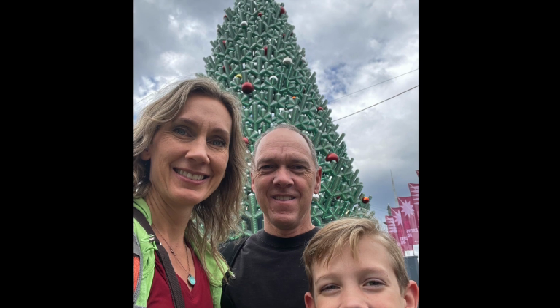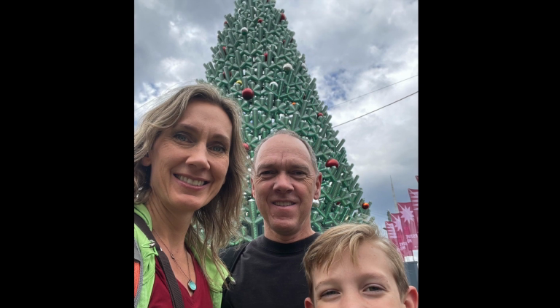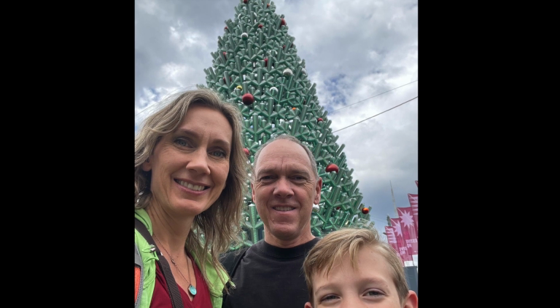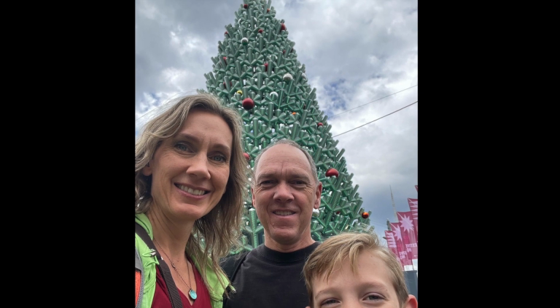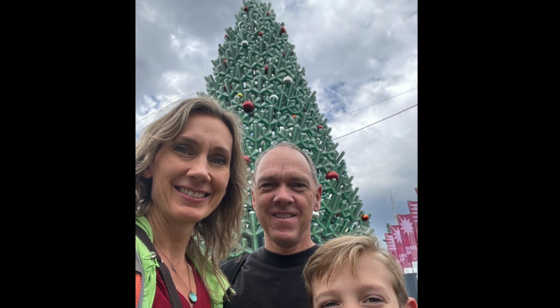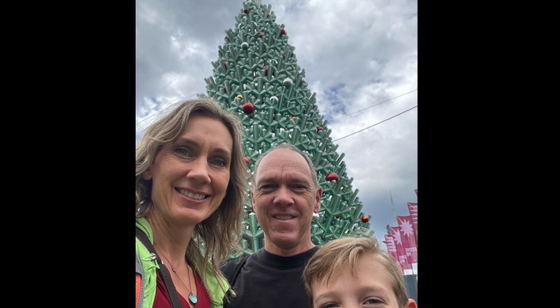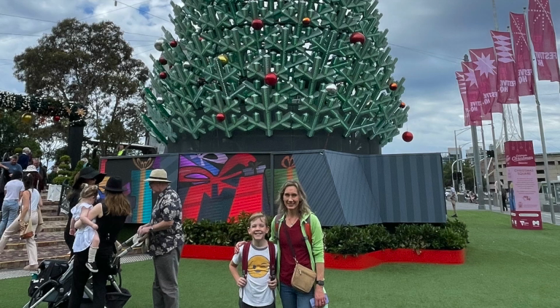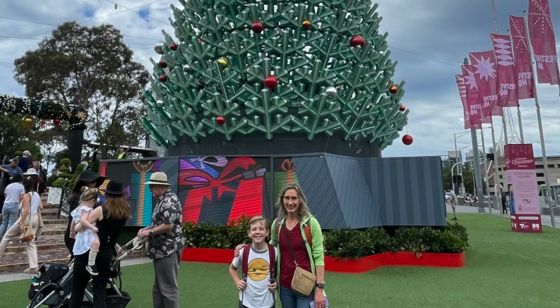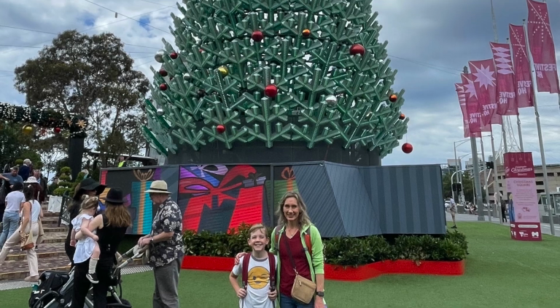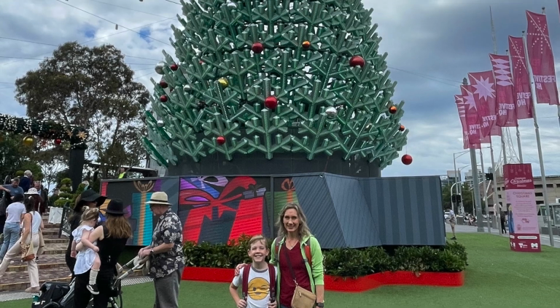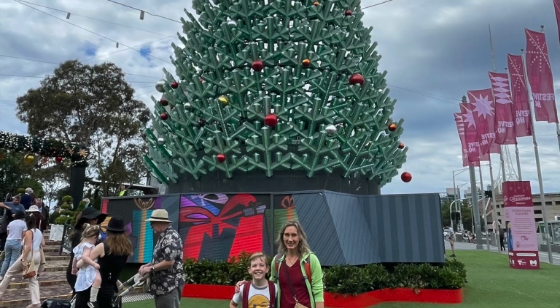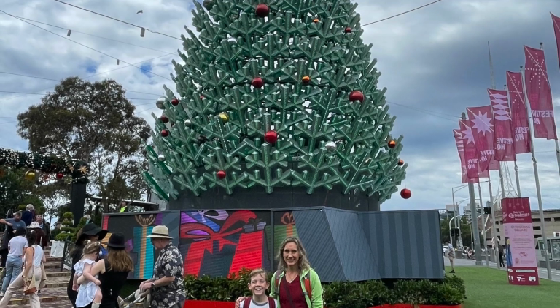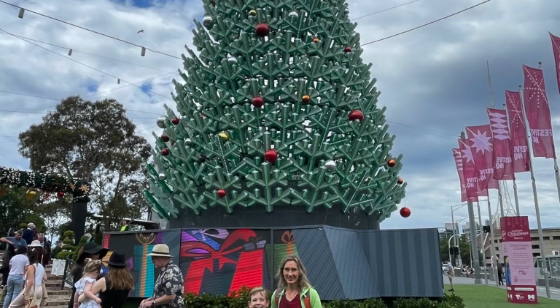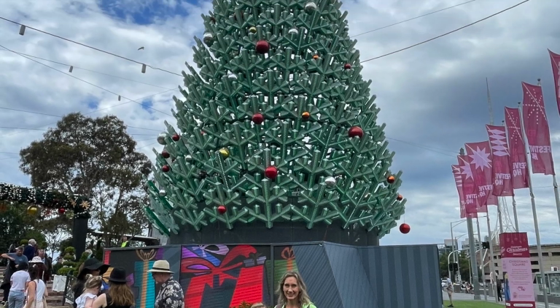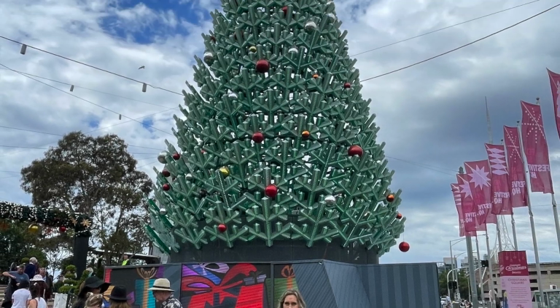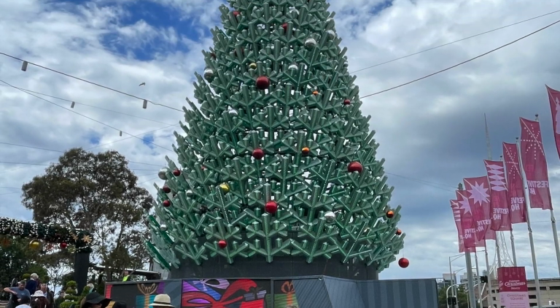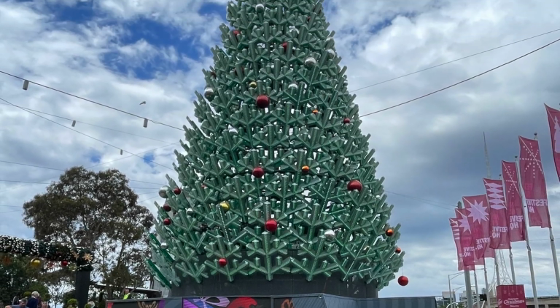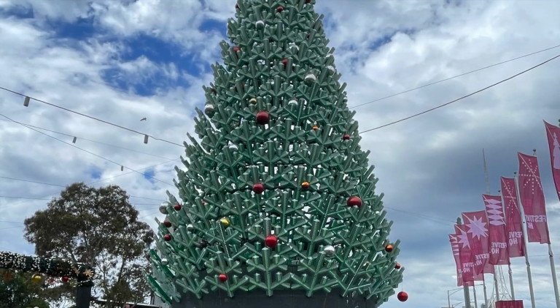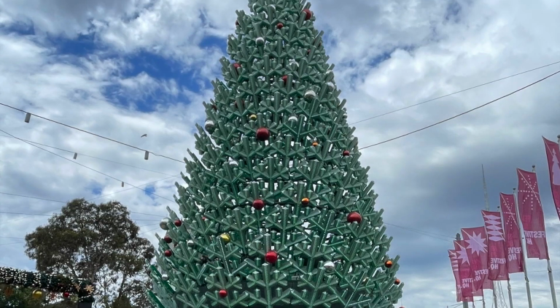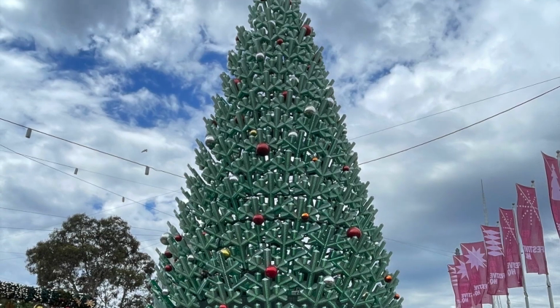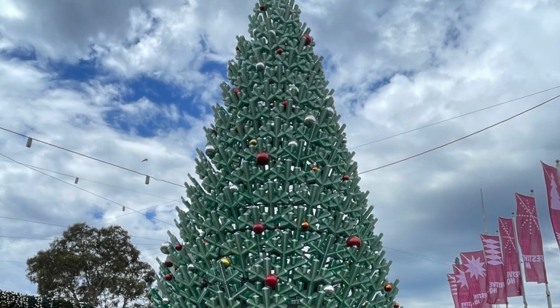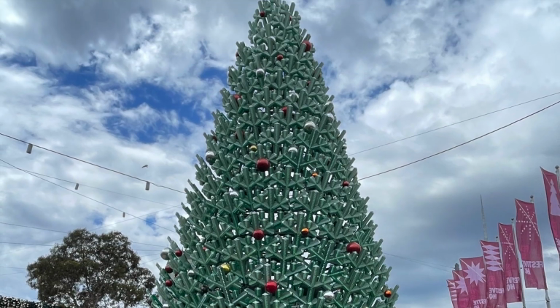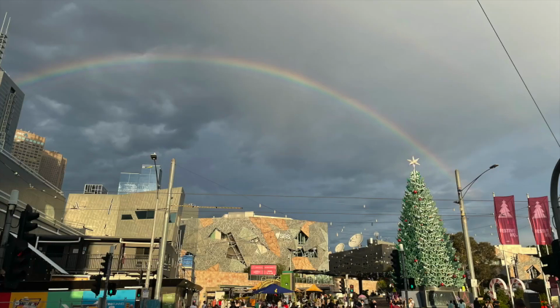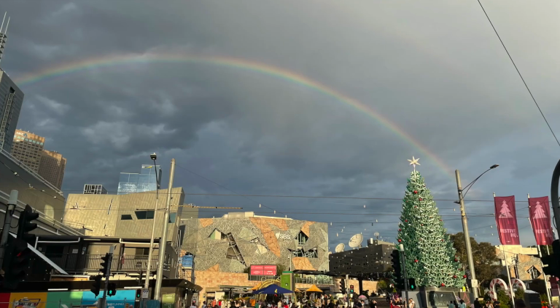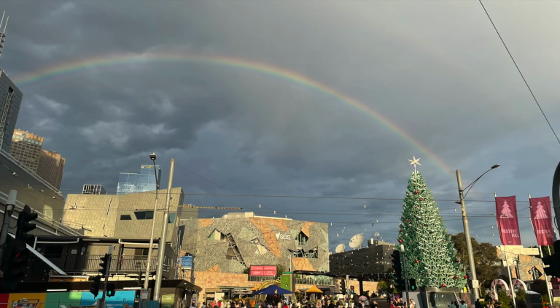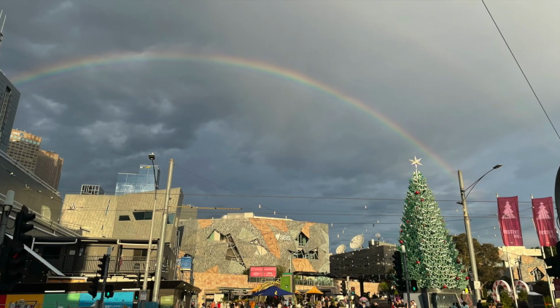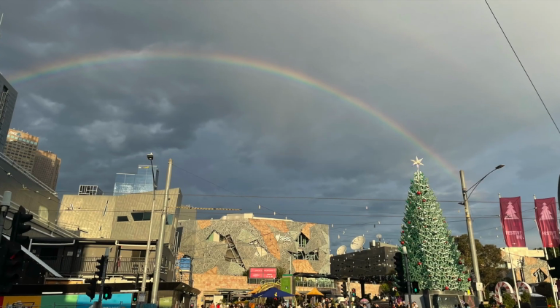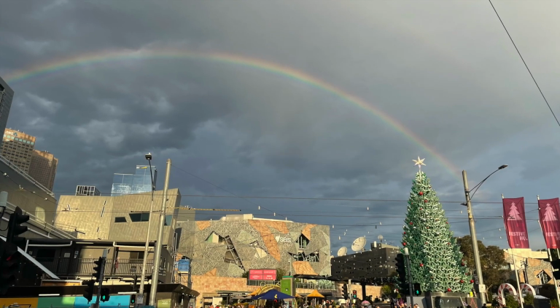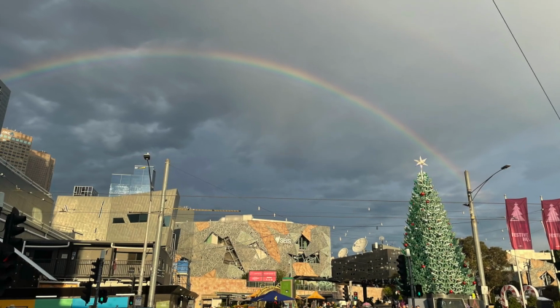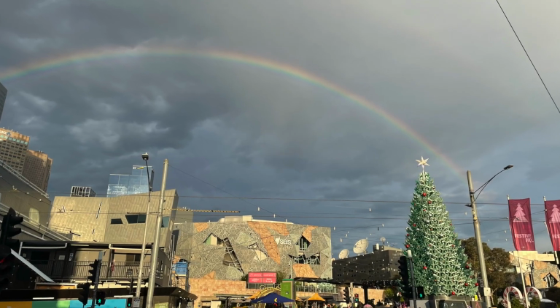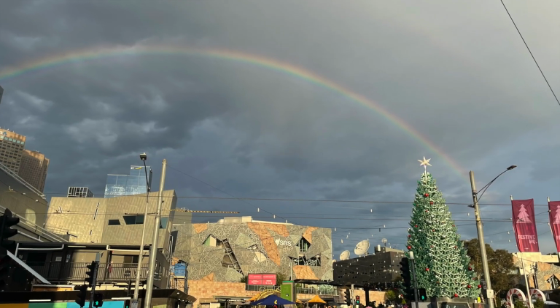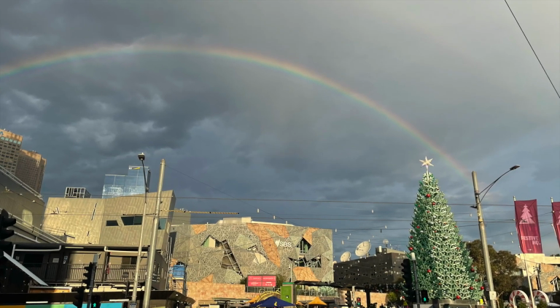This is the end of the escalator. Melbourne was decorated for Christmas. It was cool to walk around and see Christmas decorations without having to wear a heavy coat.